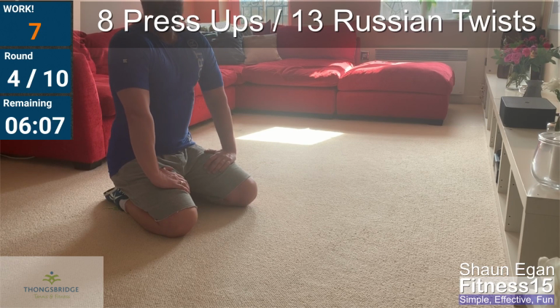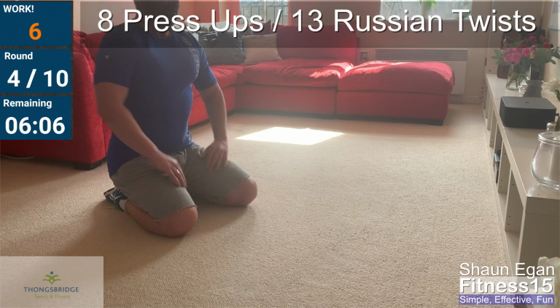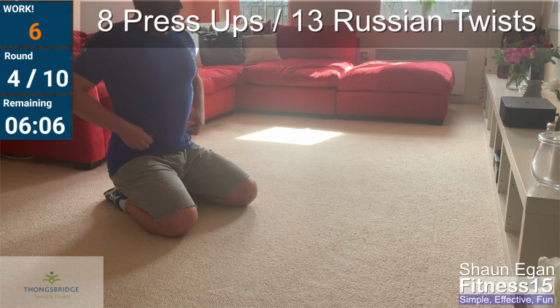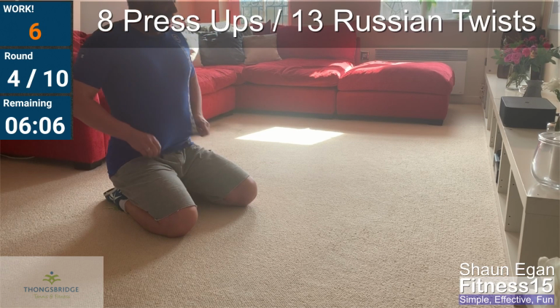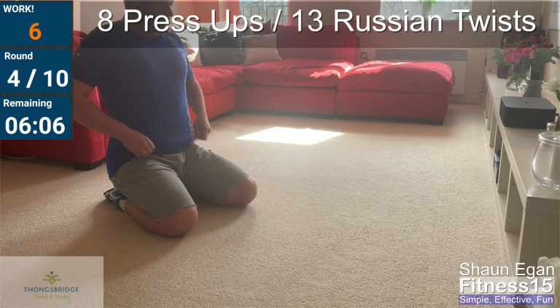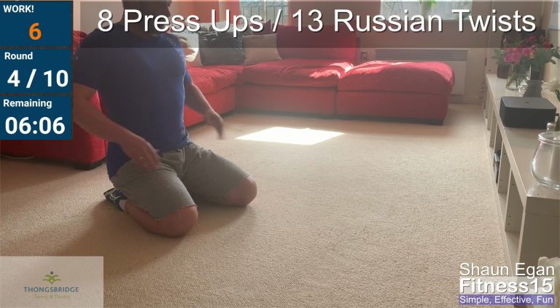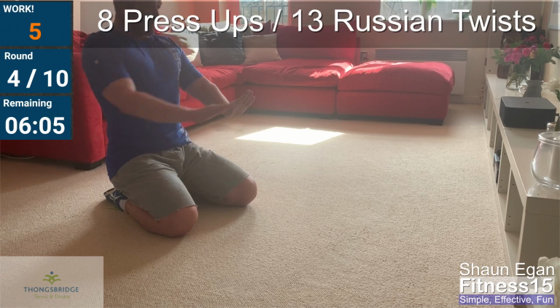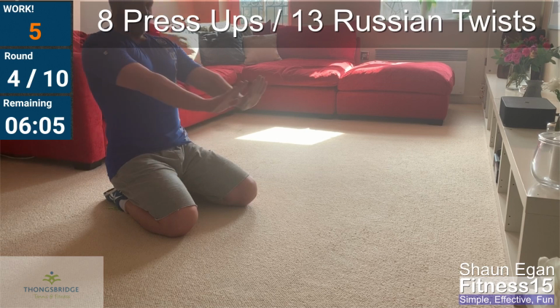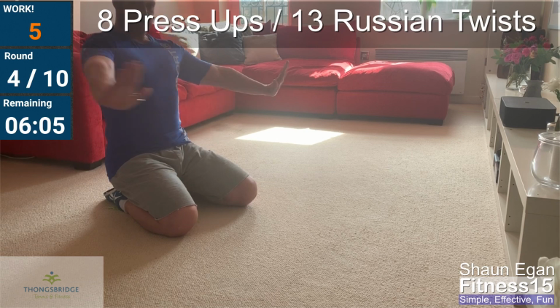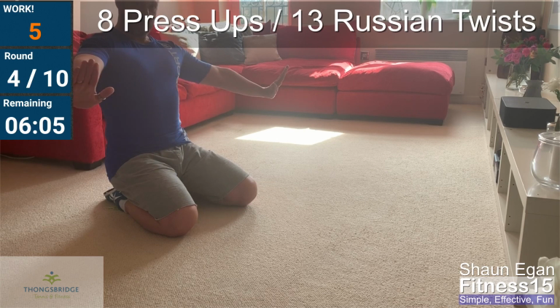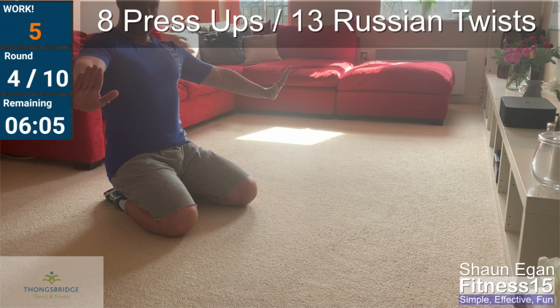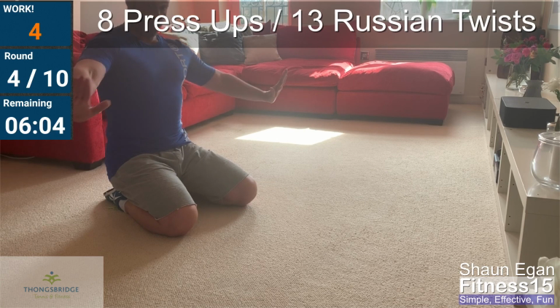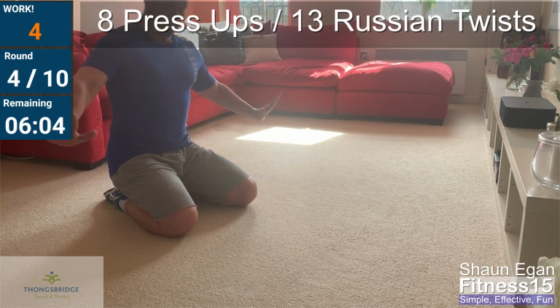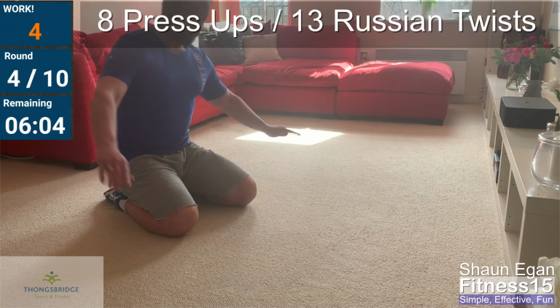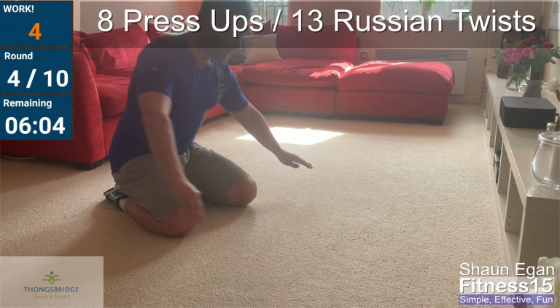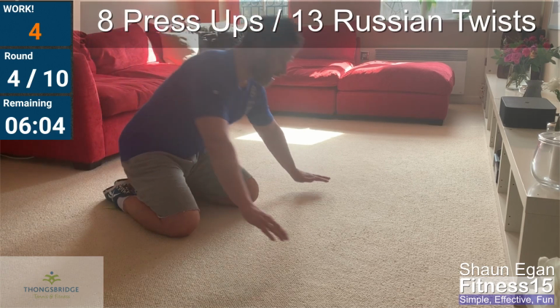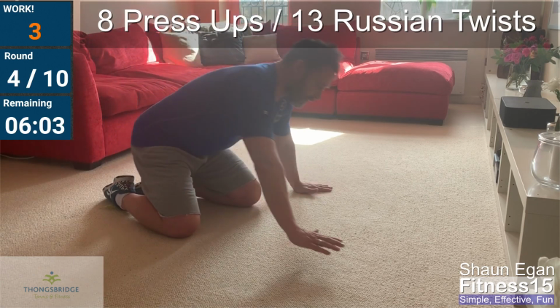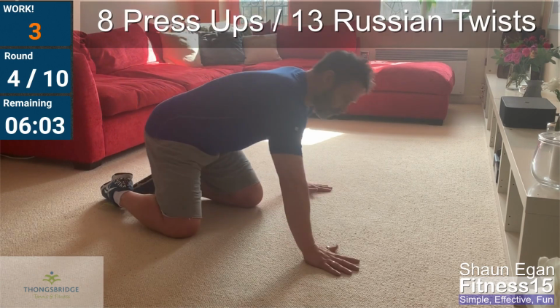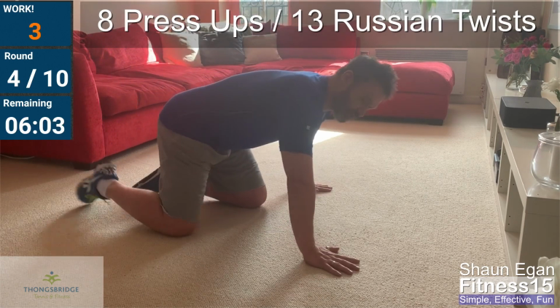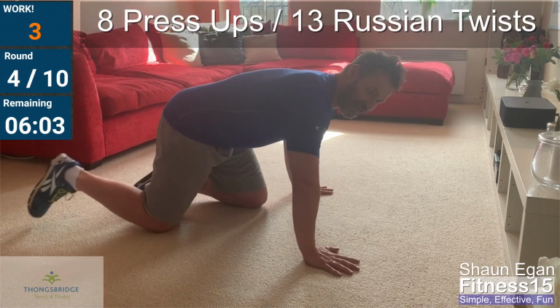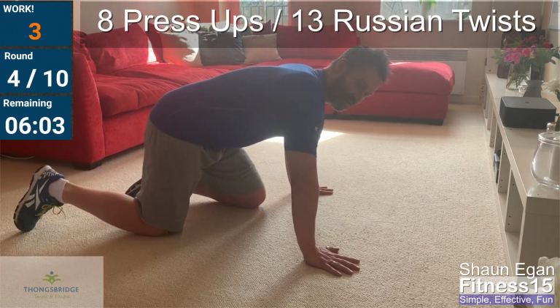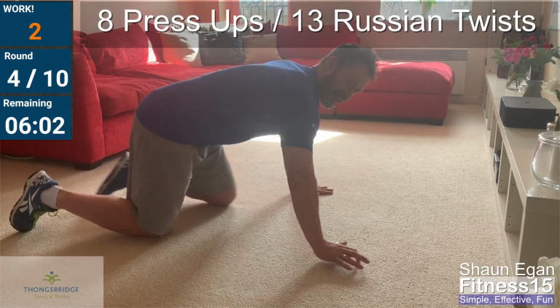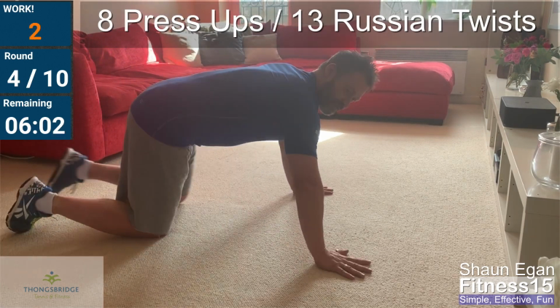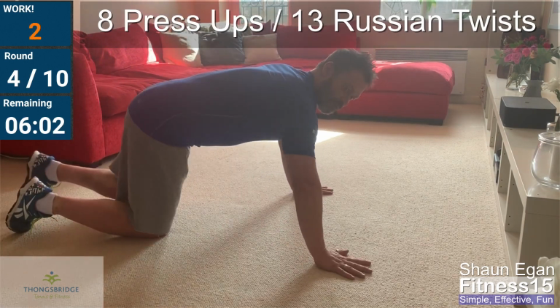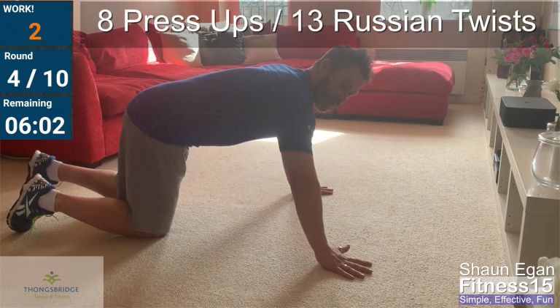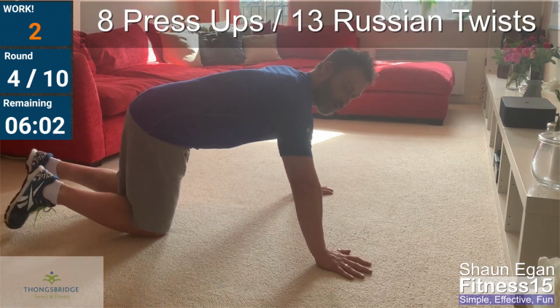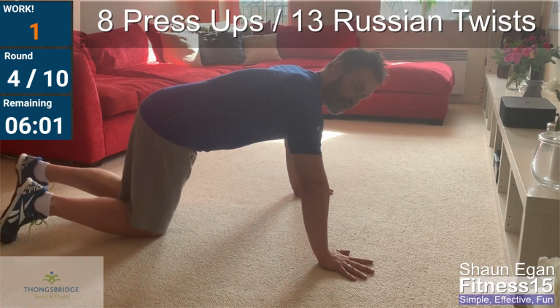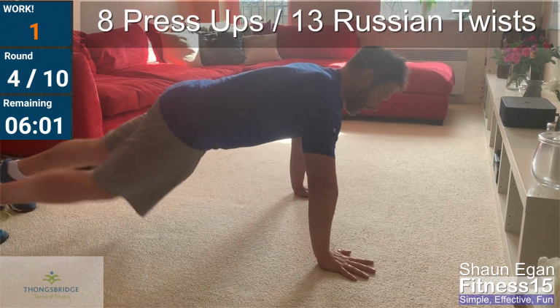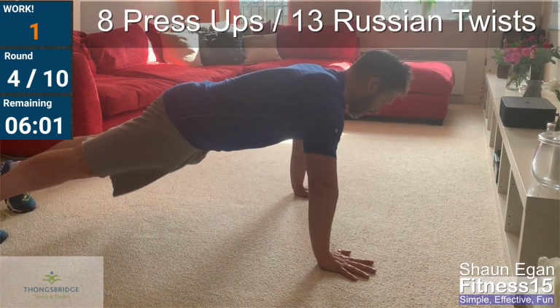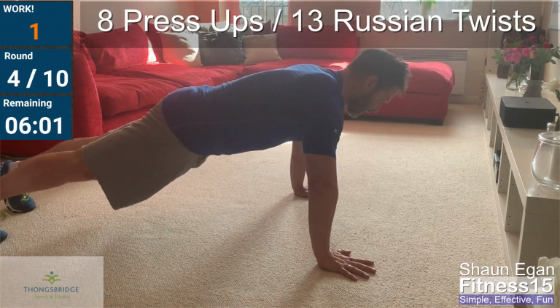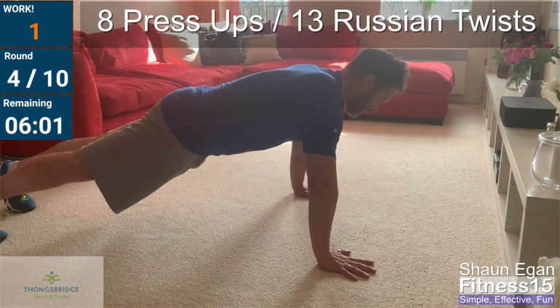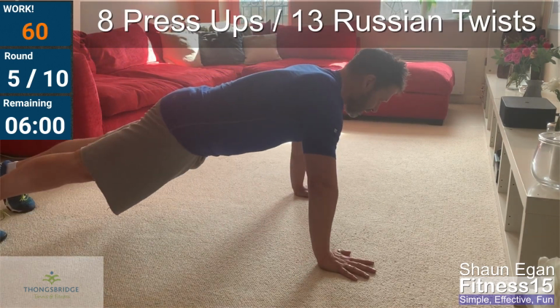Five seconds. Get yourself hands wide, weight forward. Push with the heel of the hand. Two, one, go!